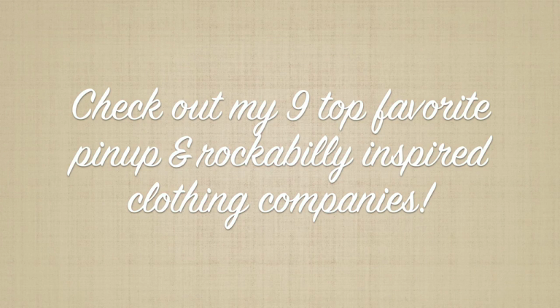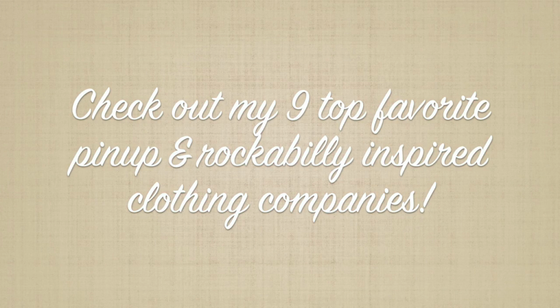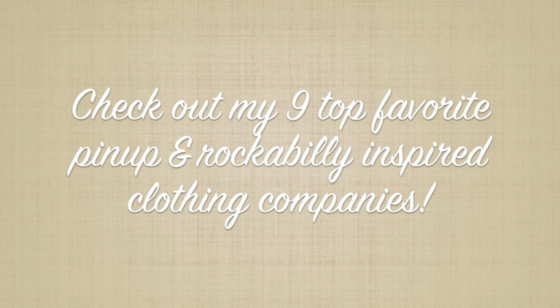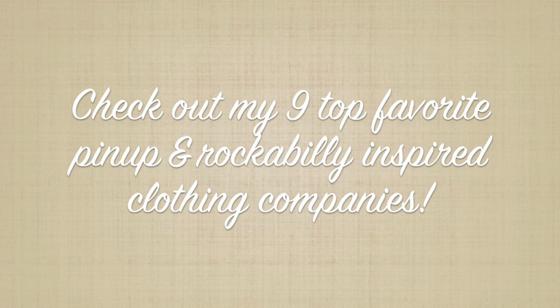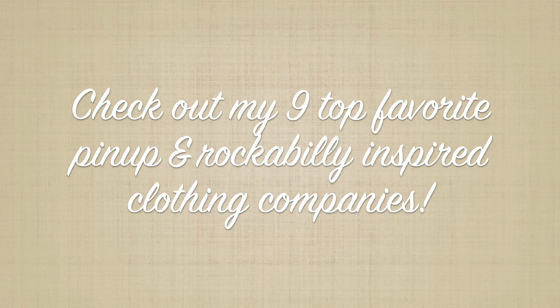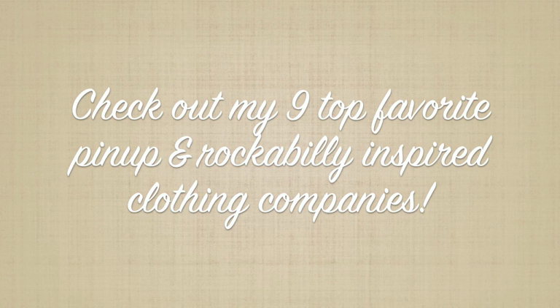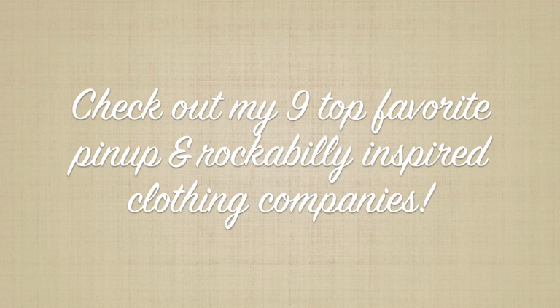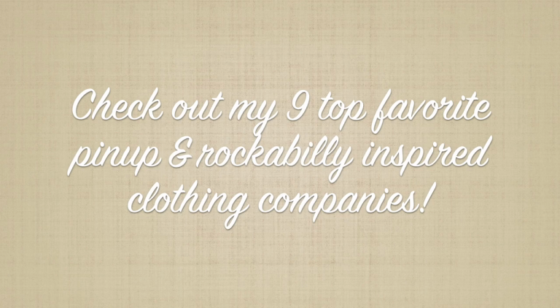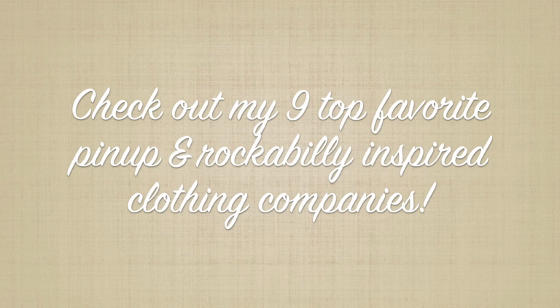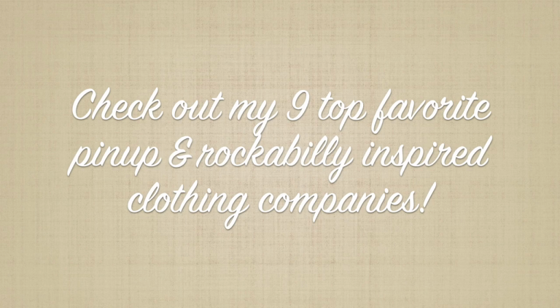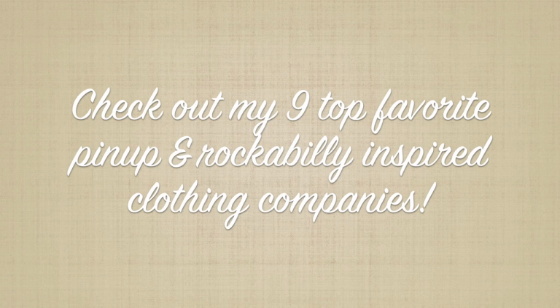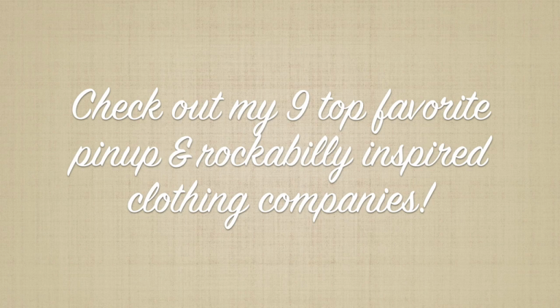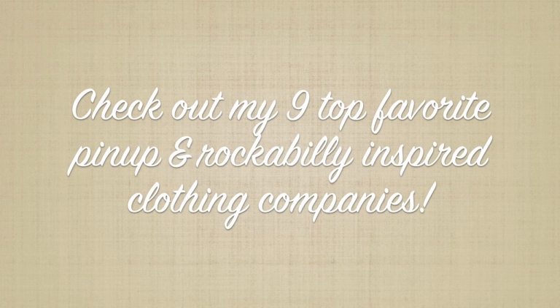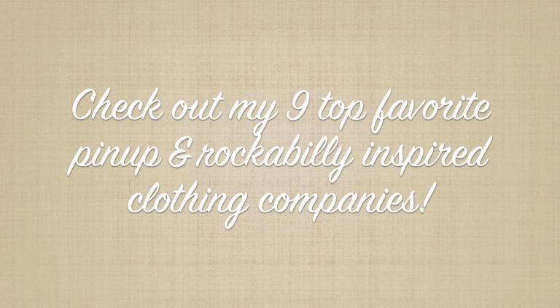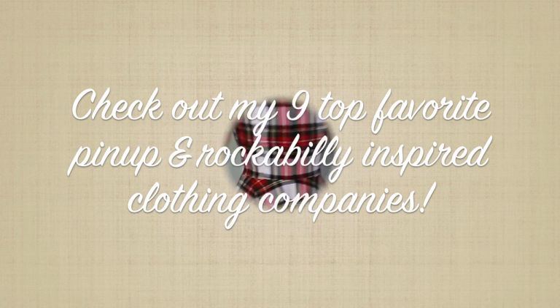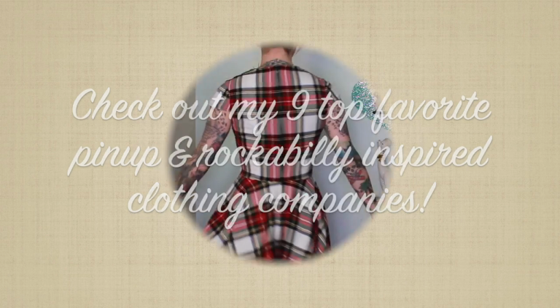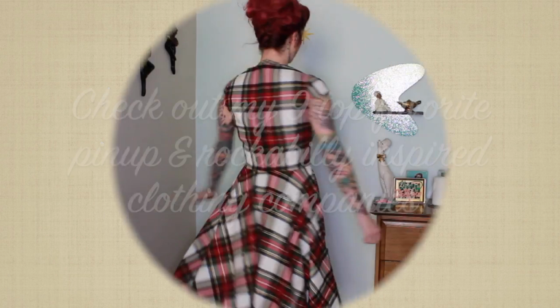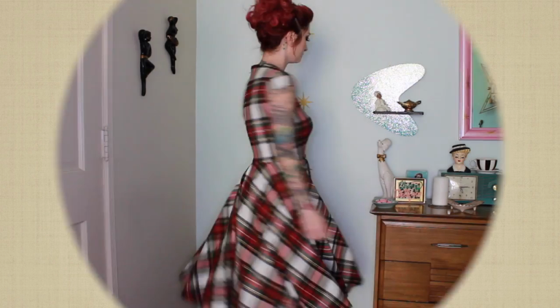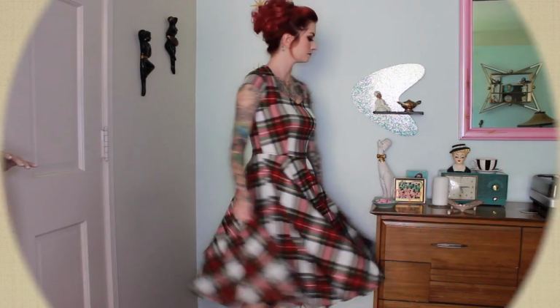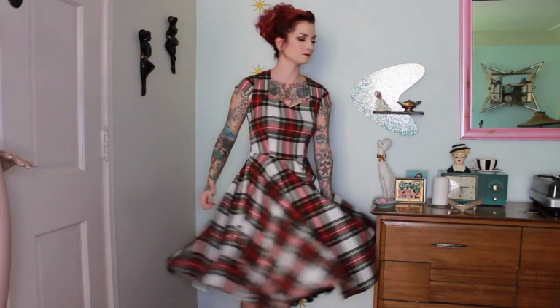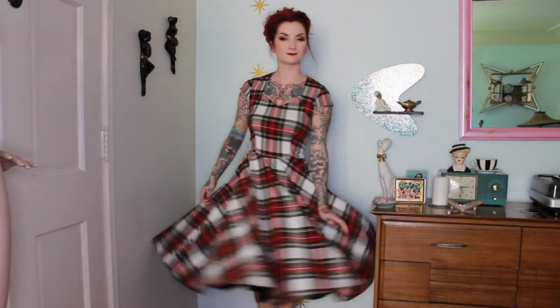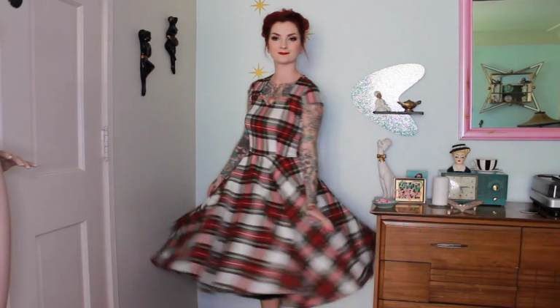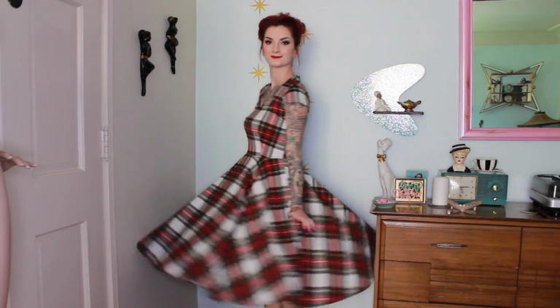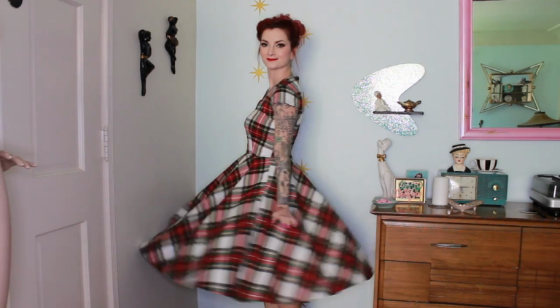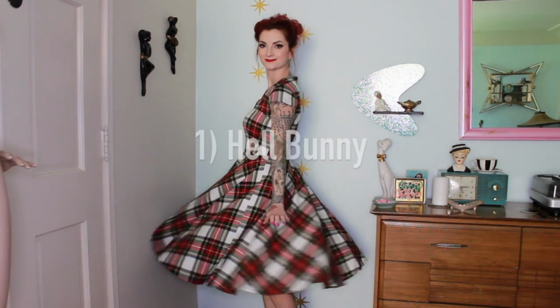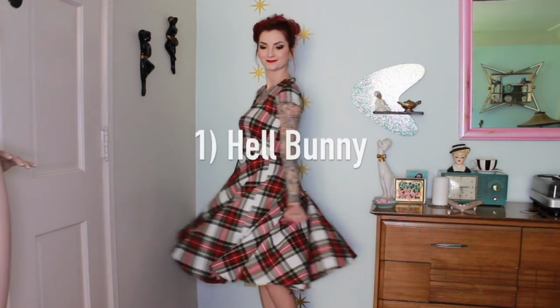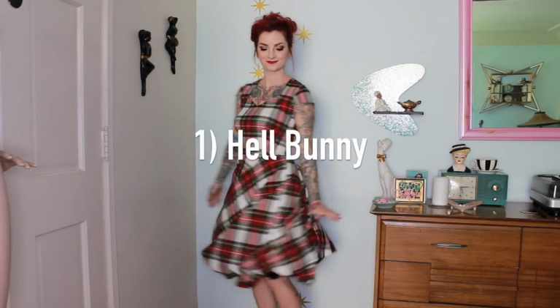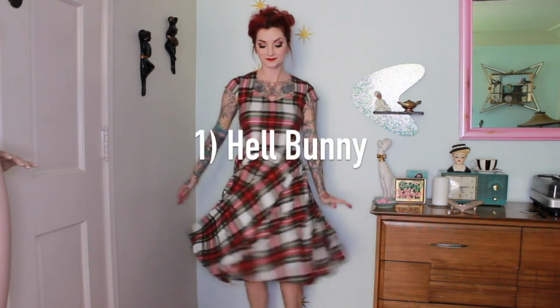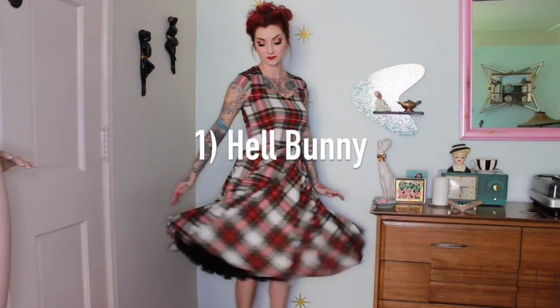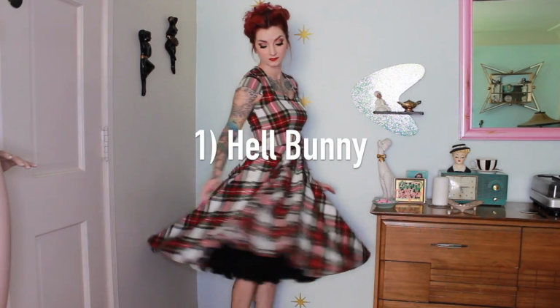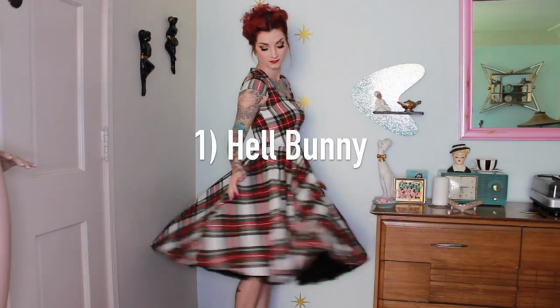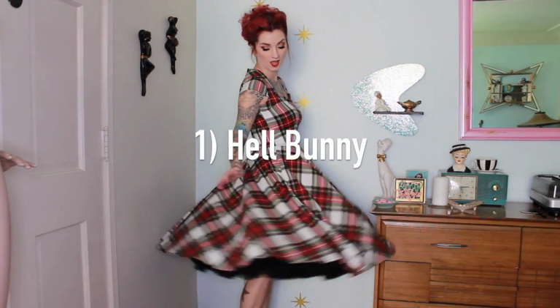Hello everyone, today I am showing you my top 9 favorite pinup and rockabilly-inspired companies.